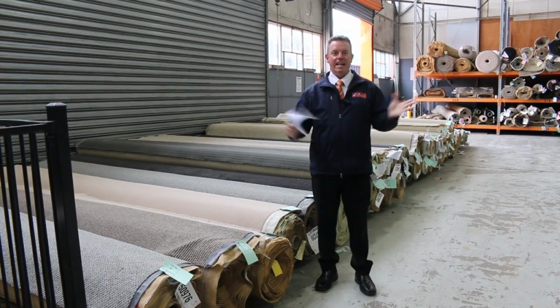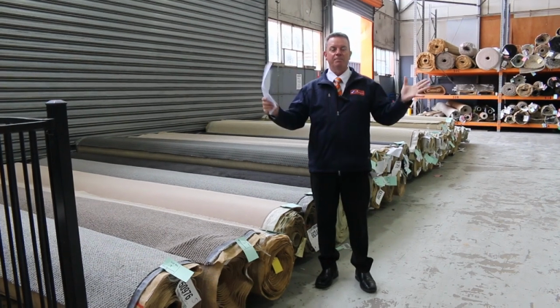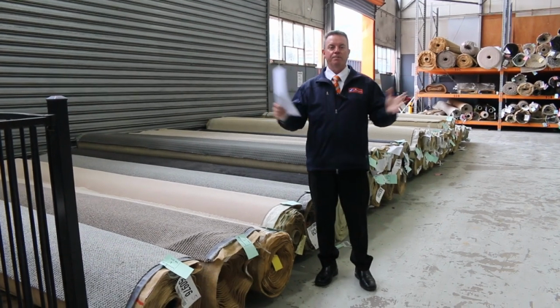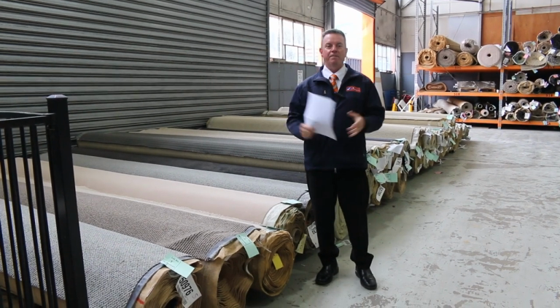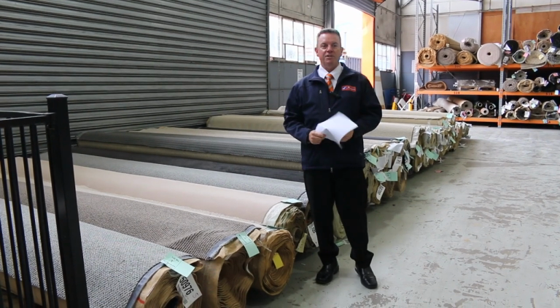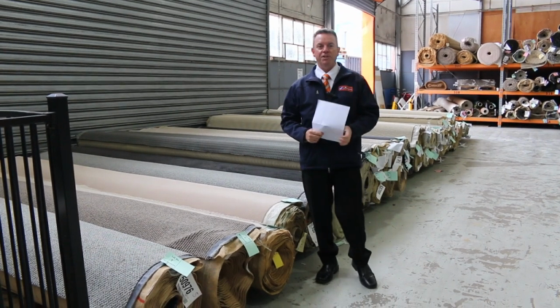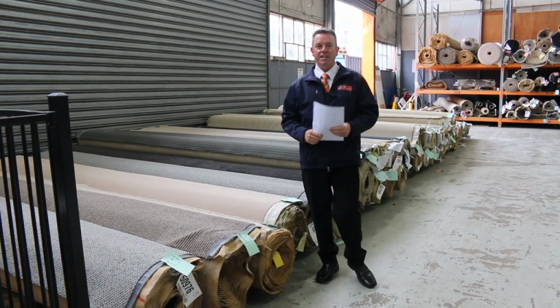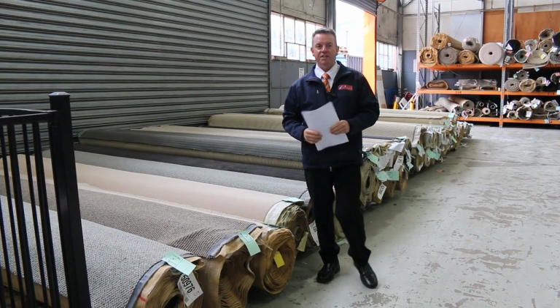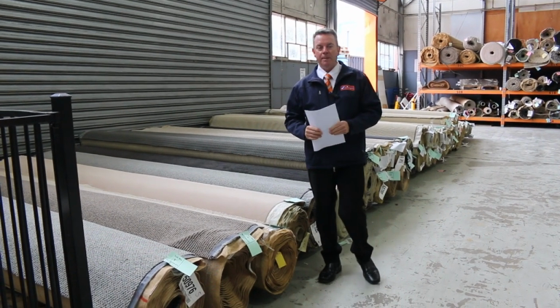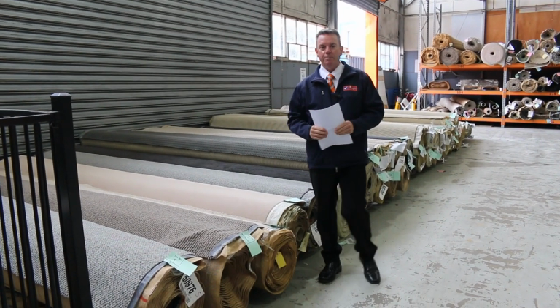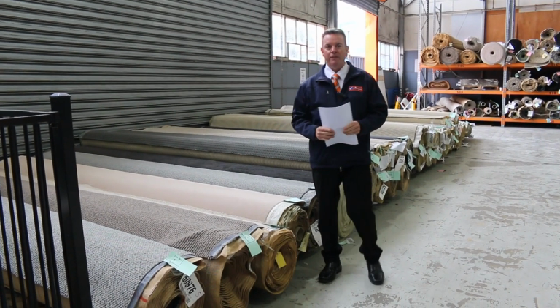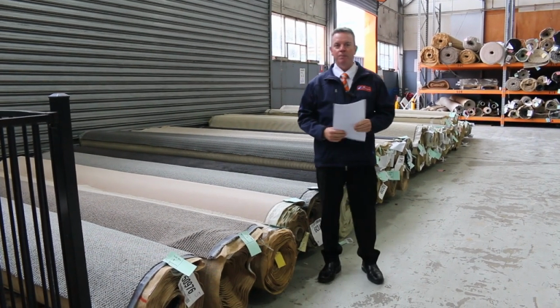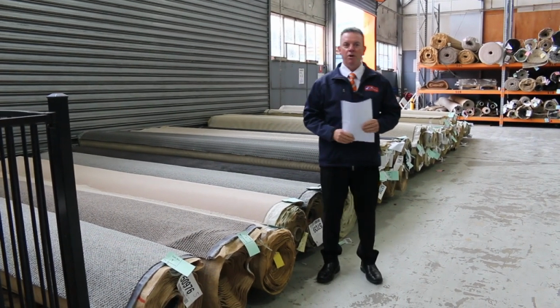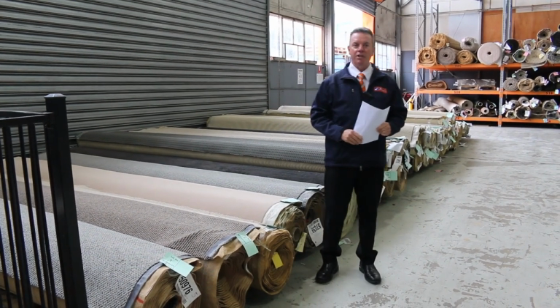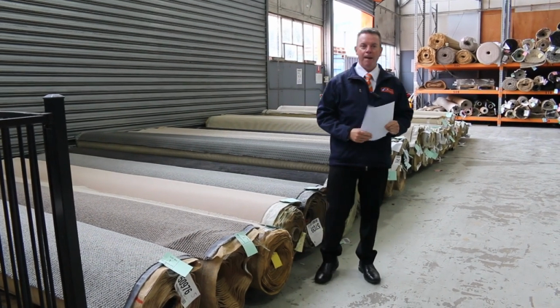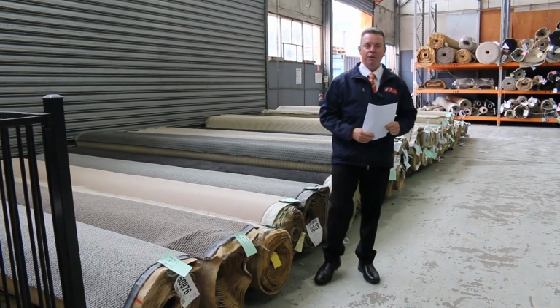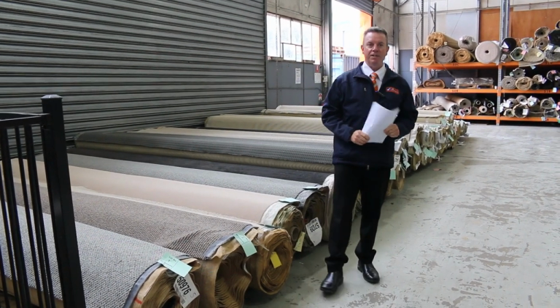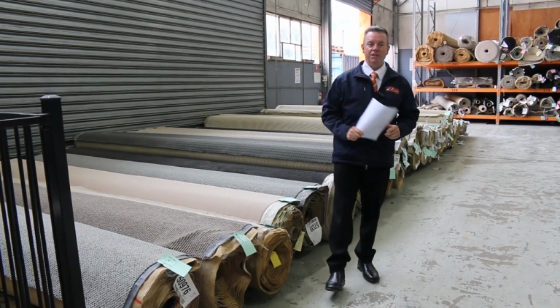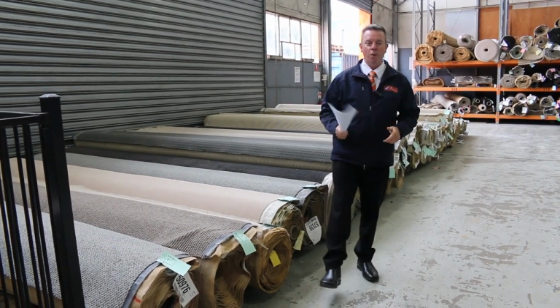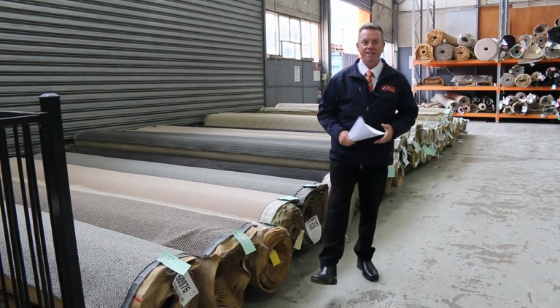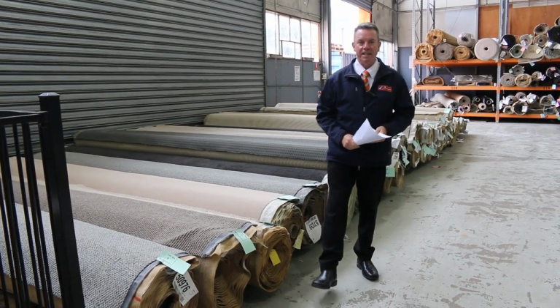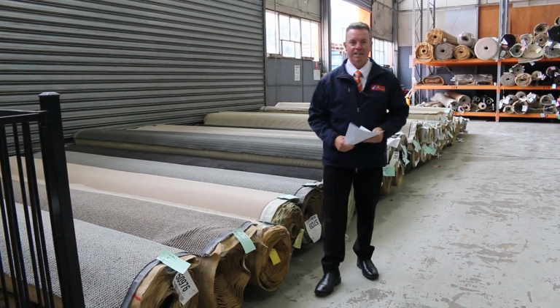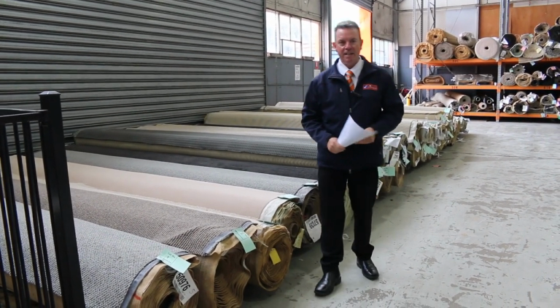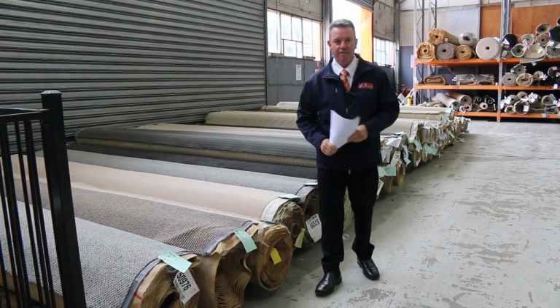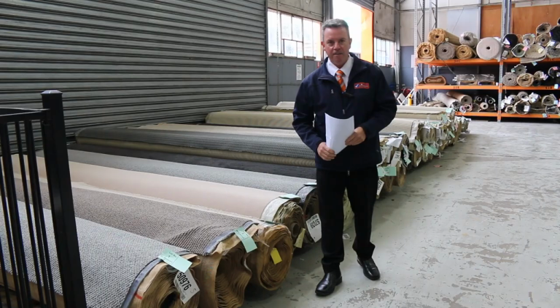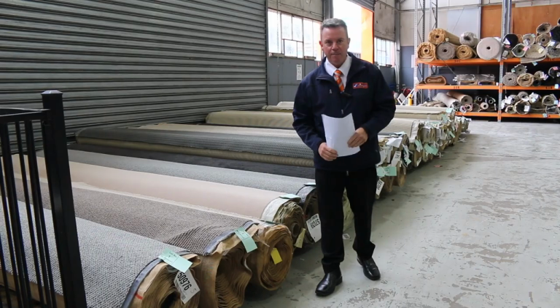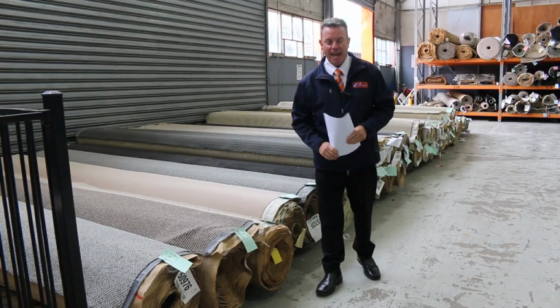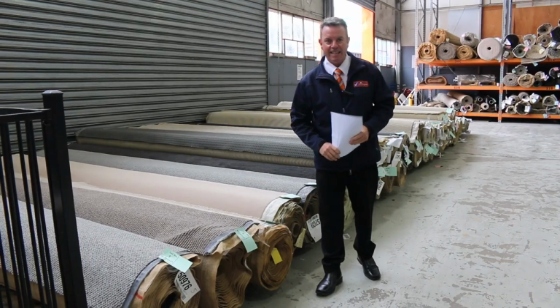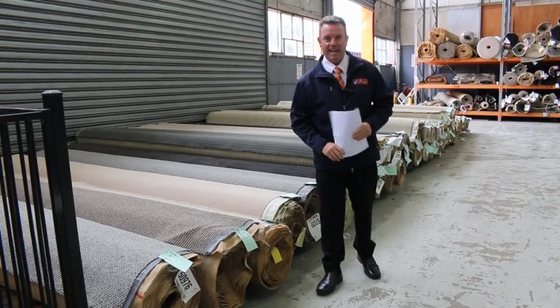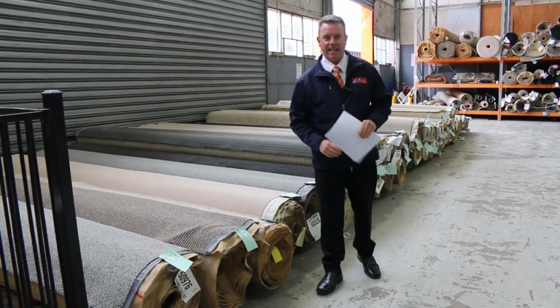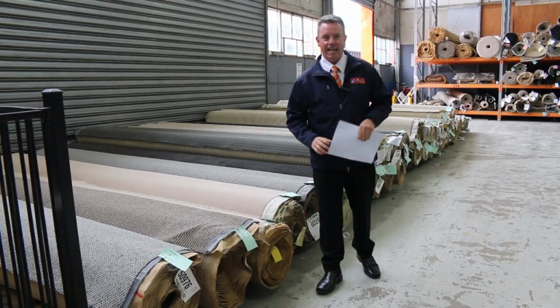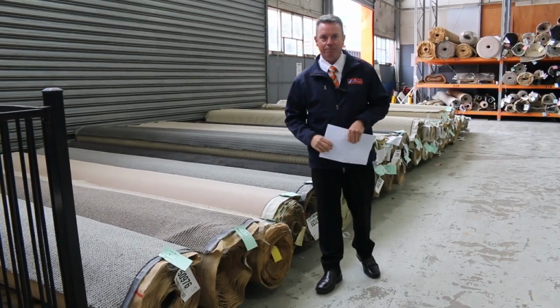G'day, I'm John from Fowls Auction and Sales. I'm here to preview tomorrow's carpet auction — that's Wednesday the 17th of November at 10am.